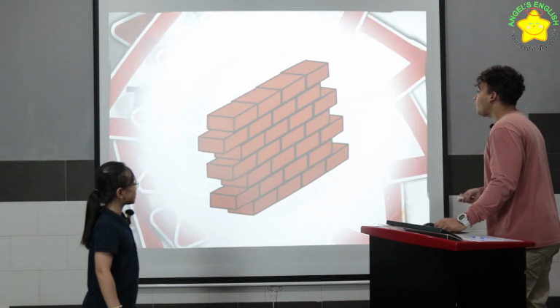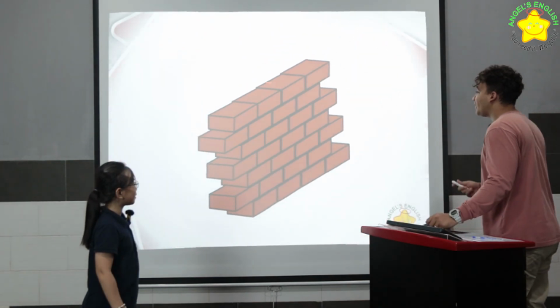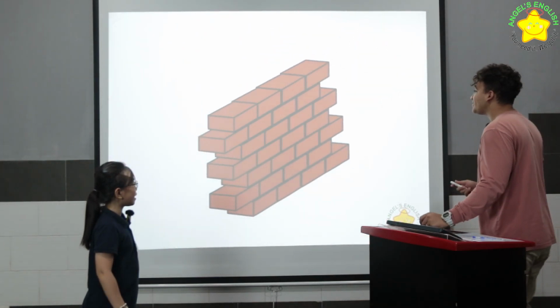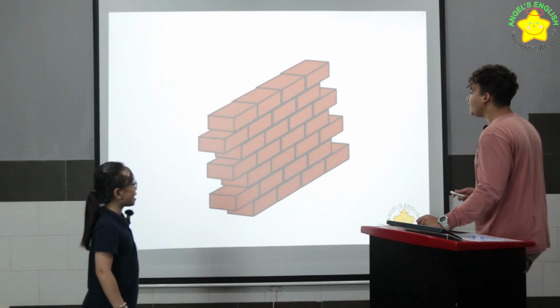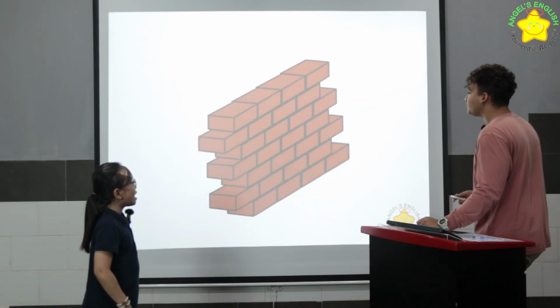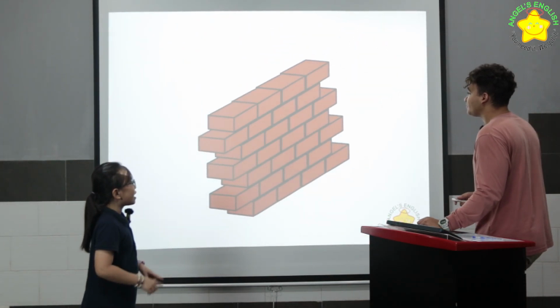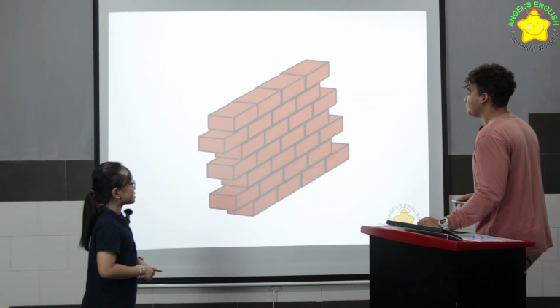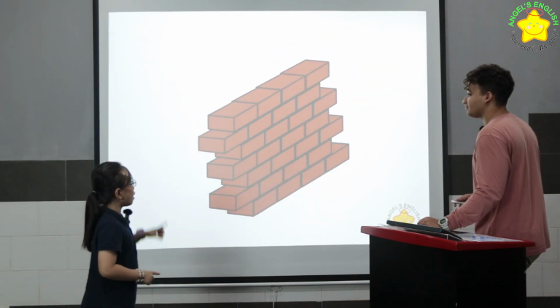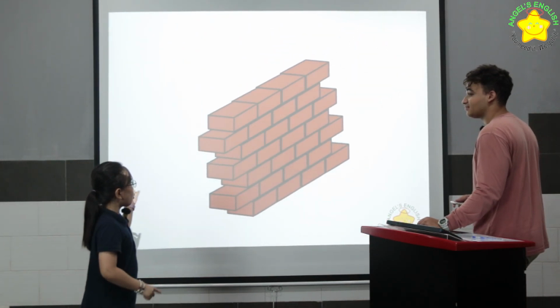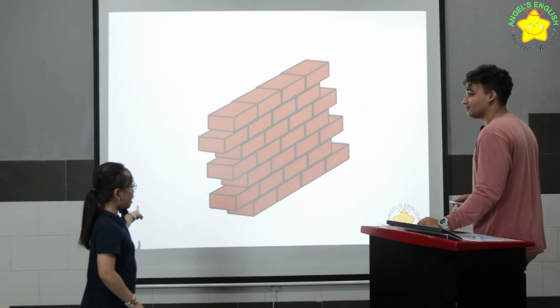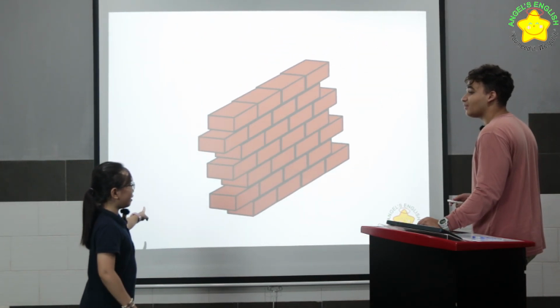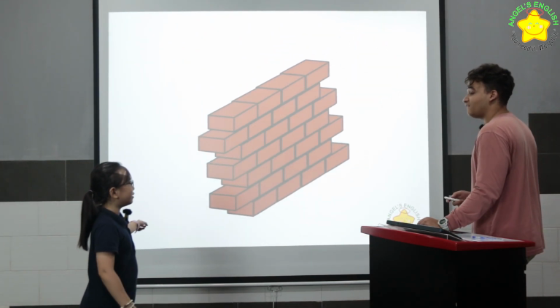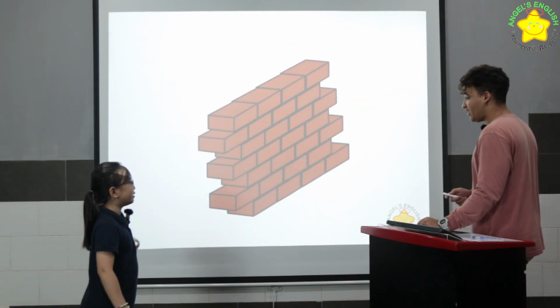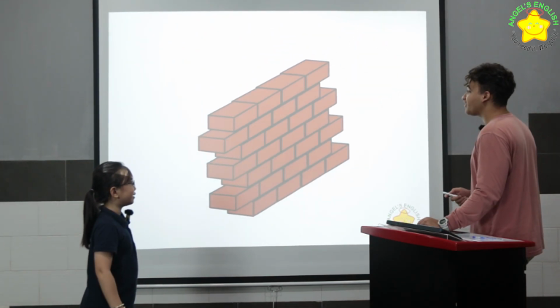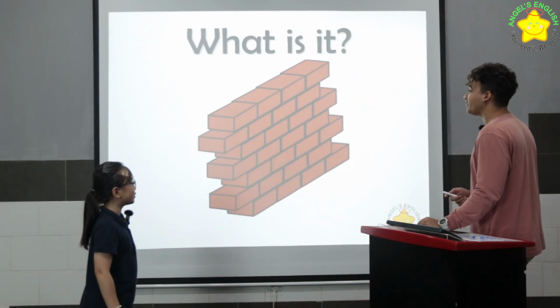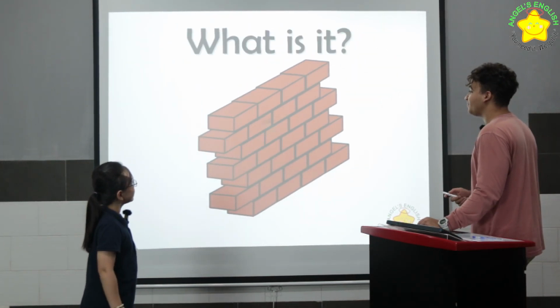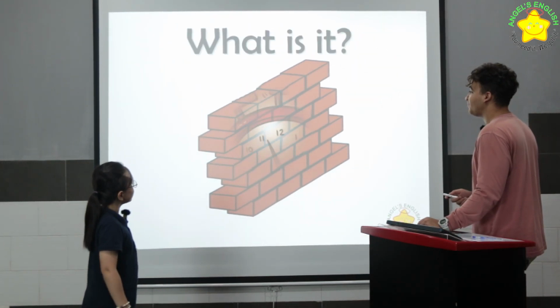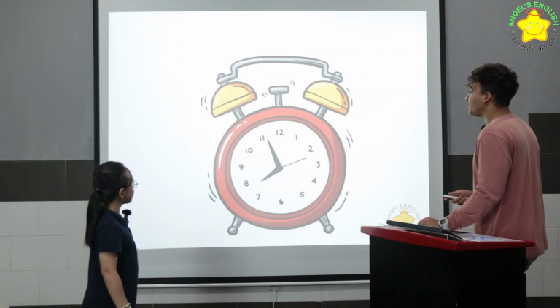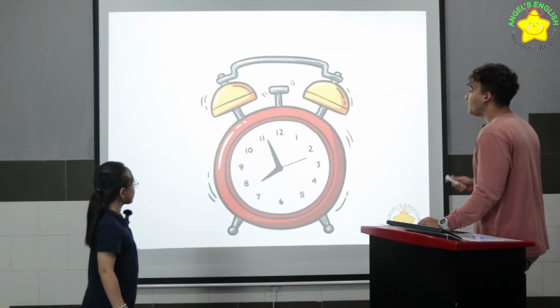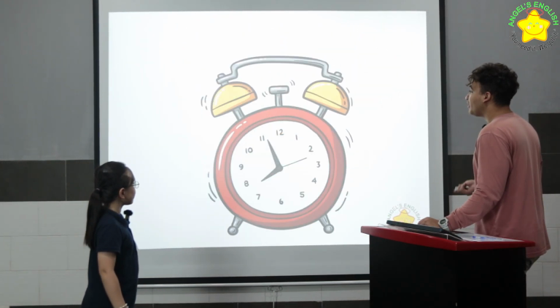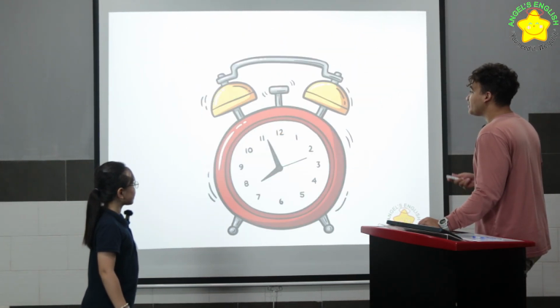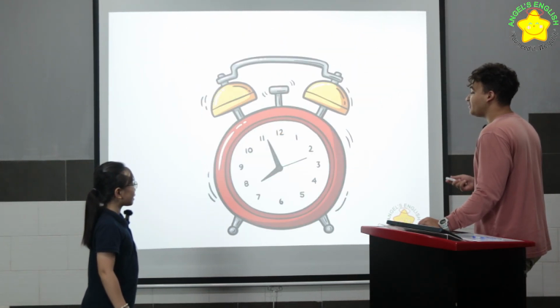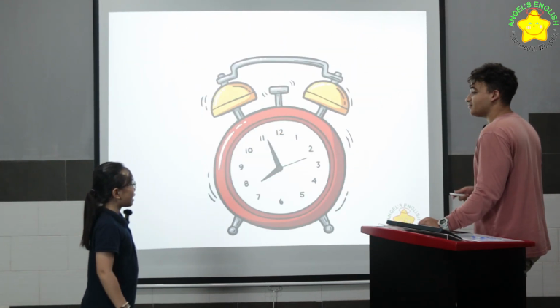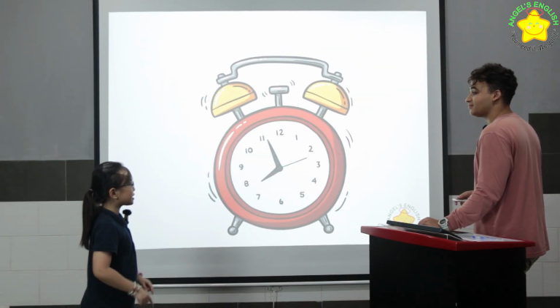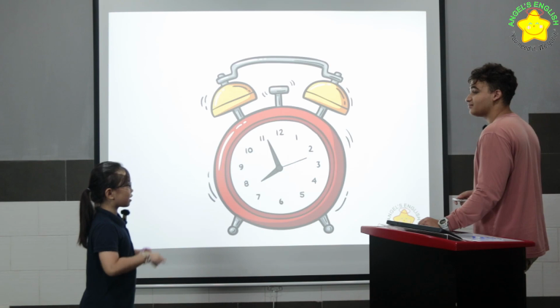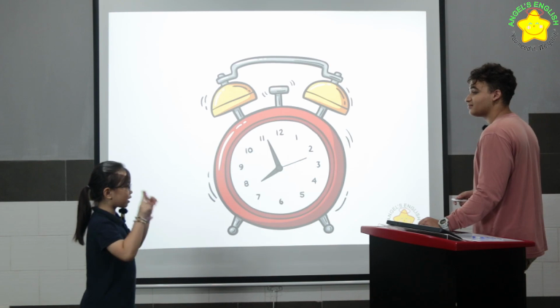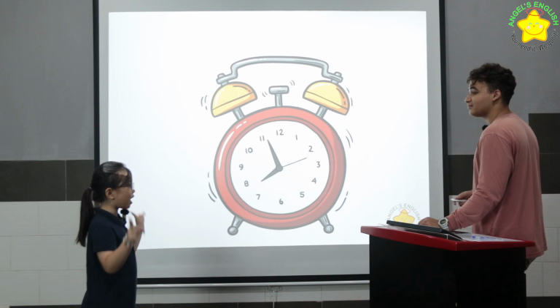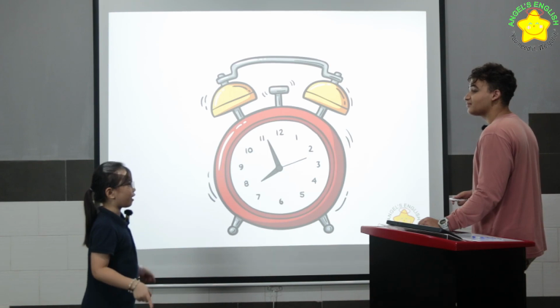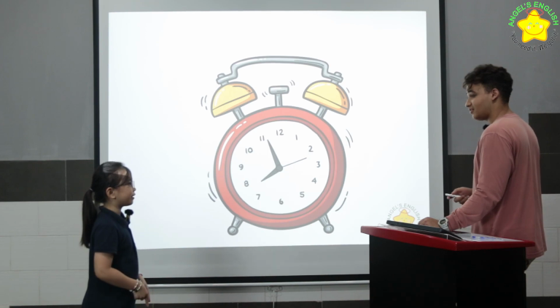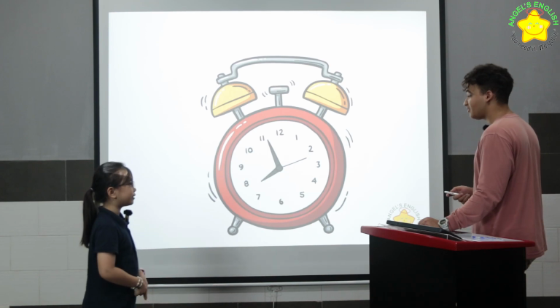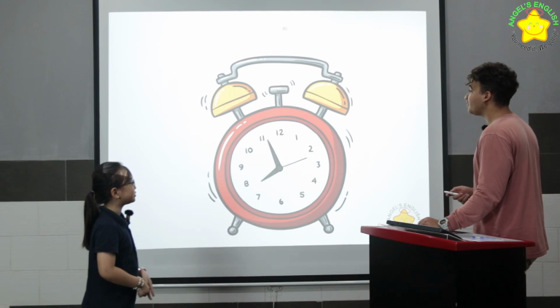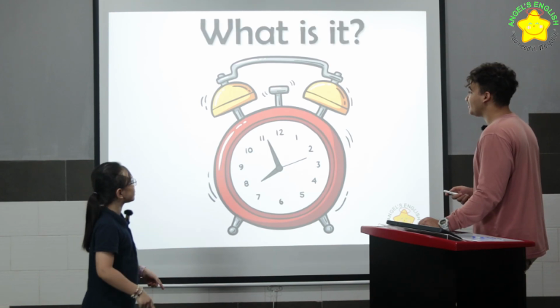What is it? It's a wall. Very good. What is it? It's a clock. Good.